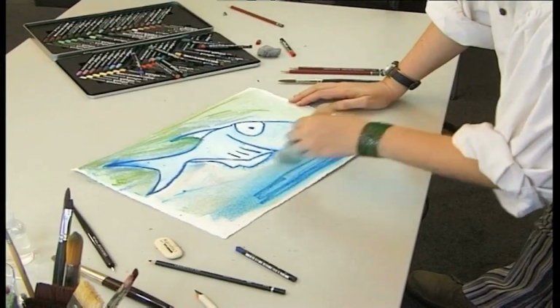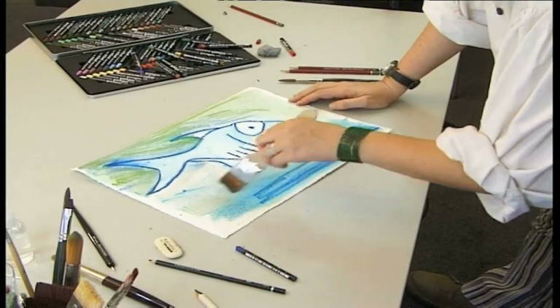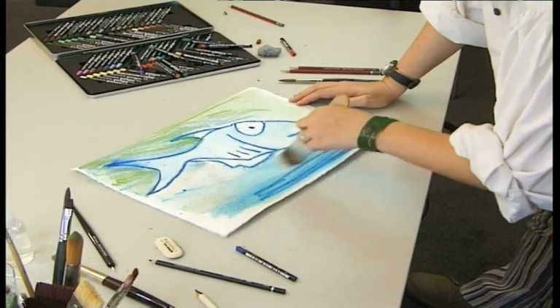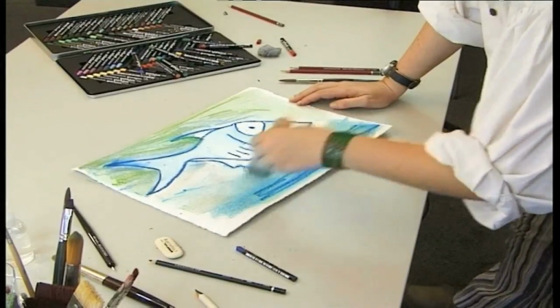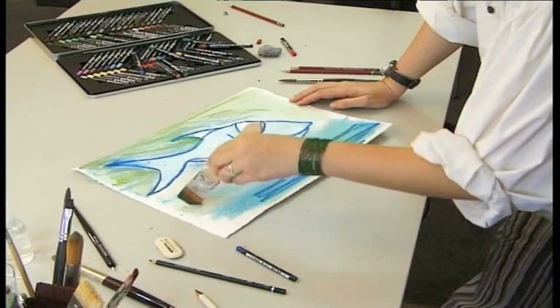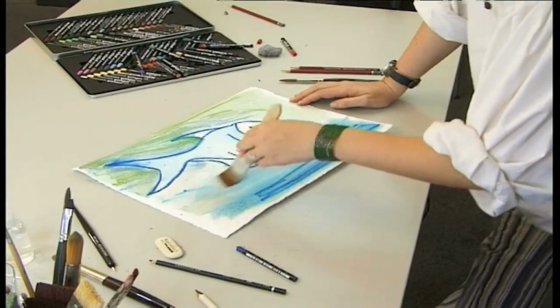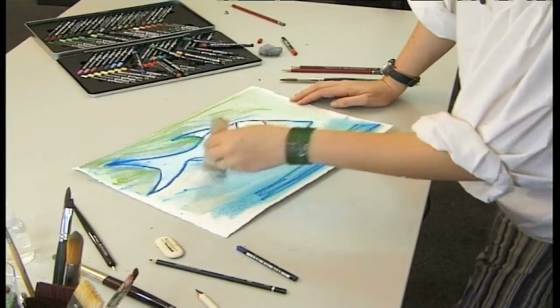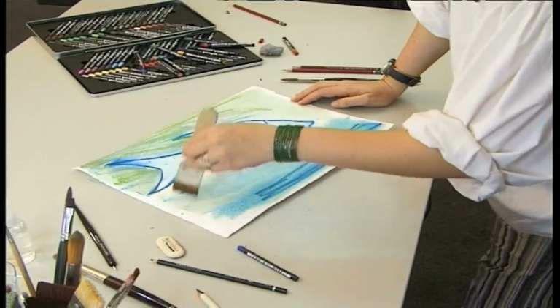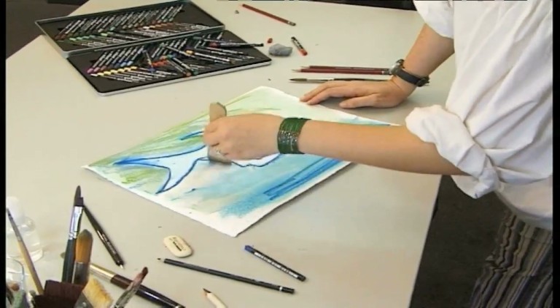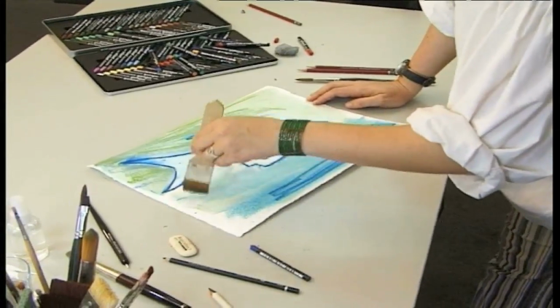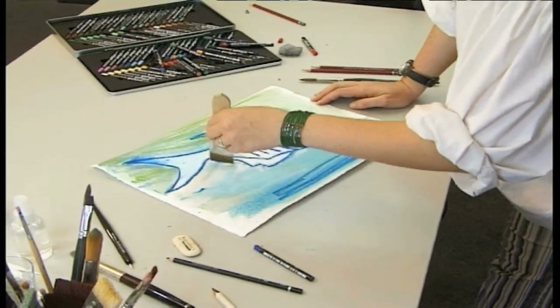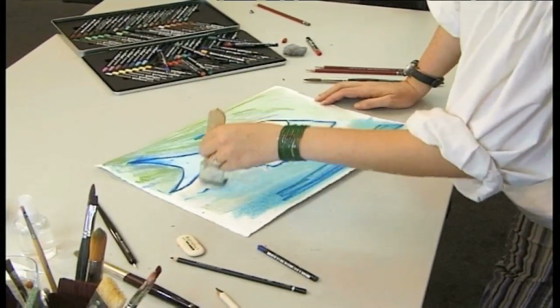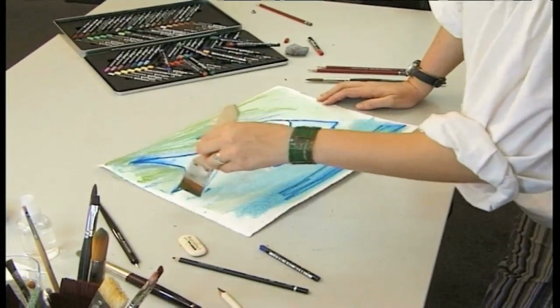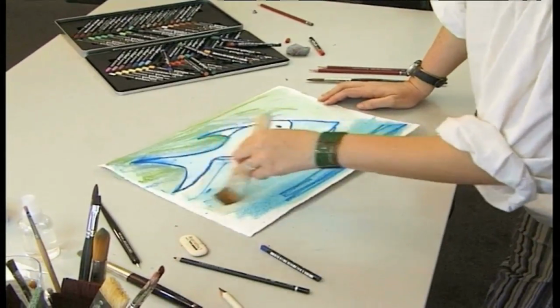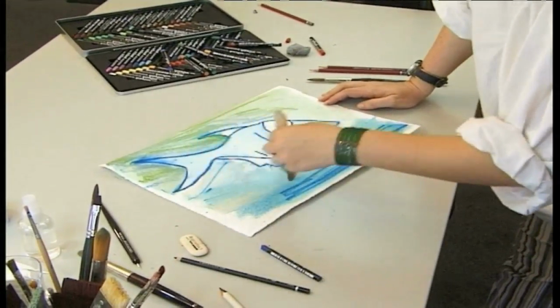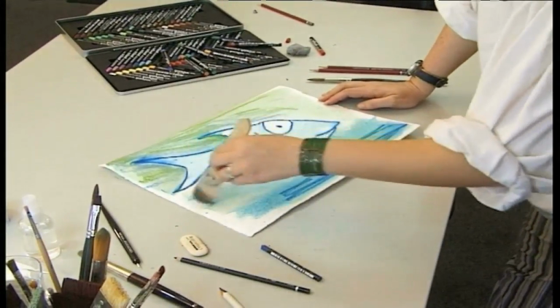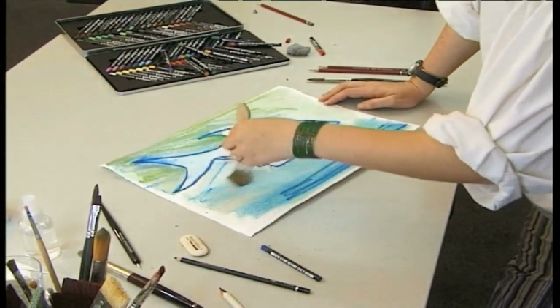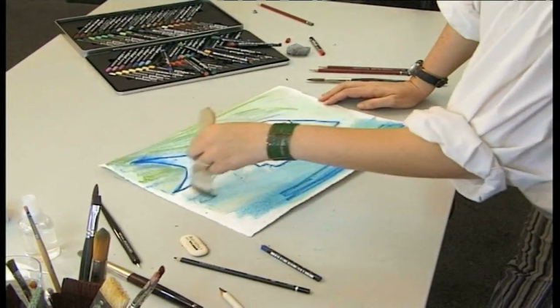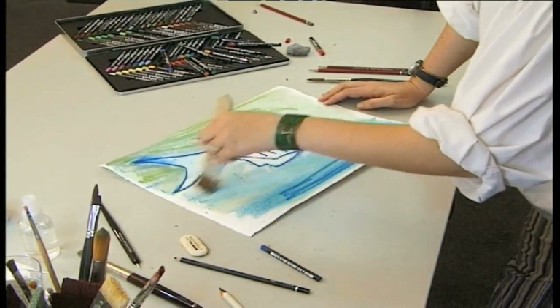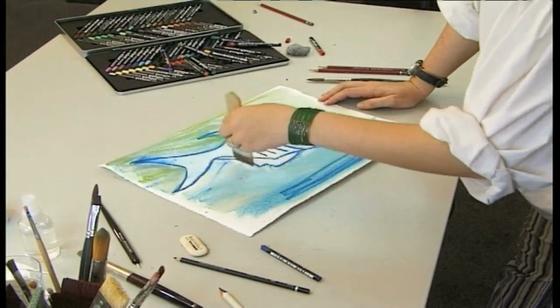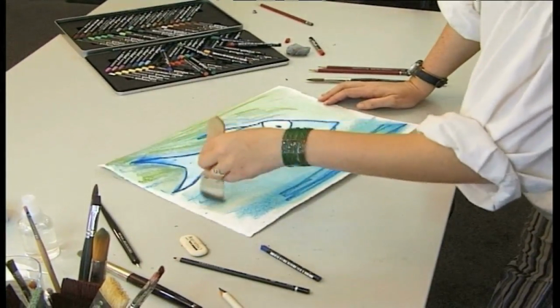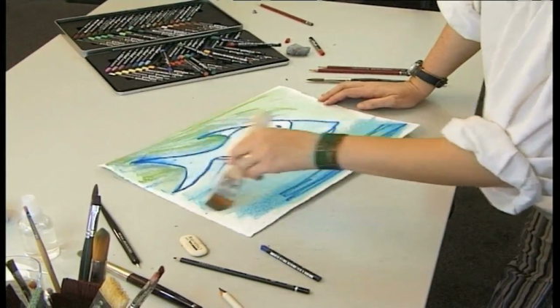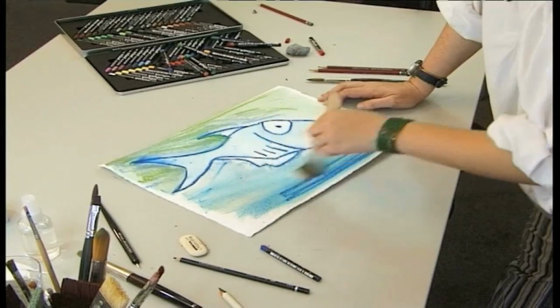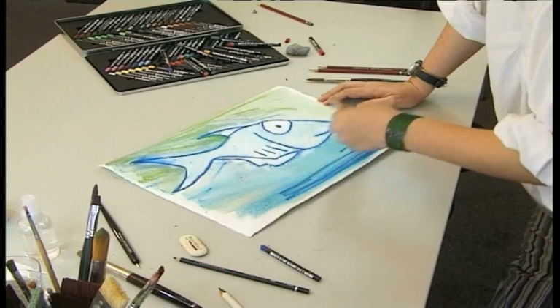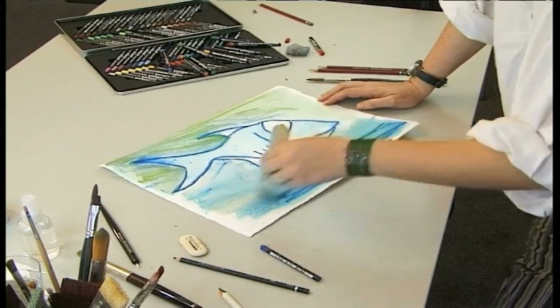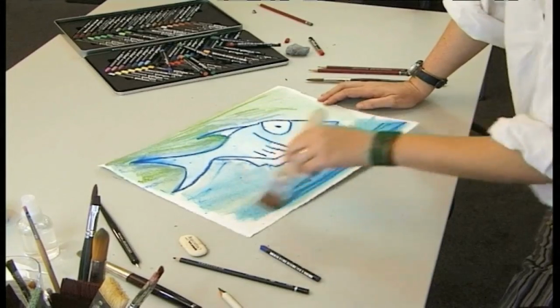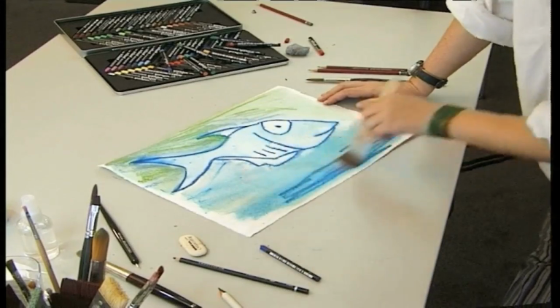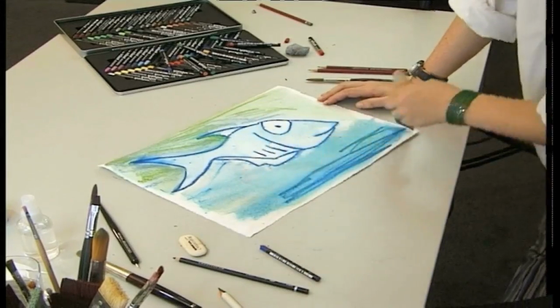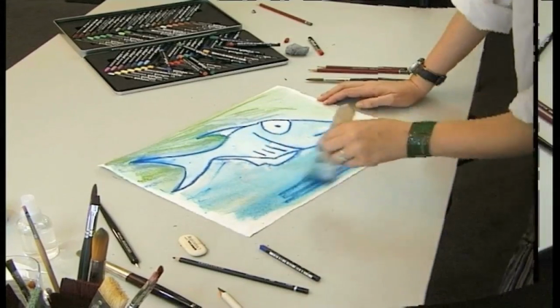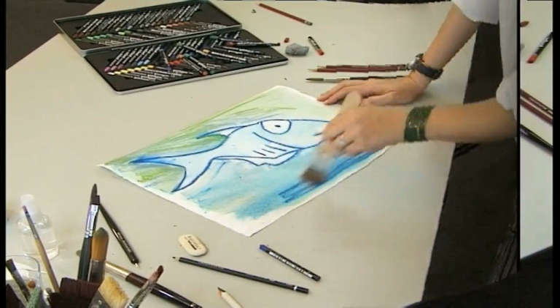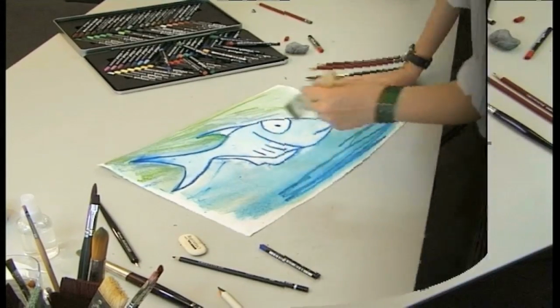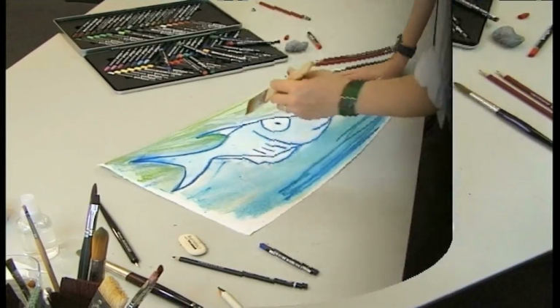Just a few more brush strokes and we could almost say that the underwater portrait is finished.